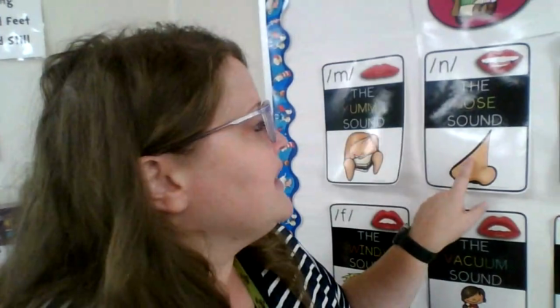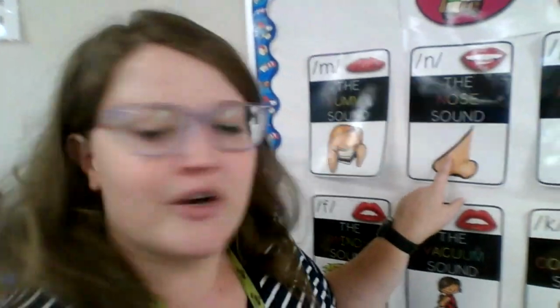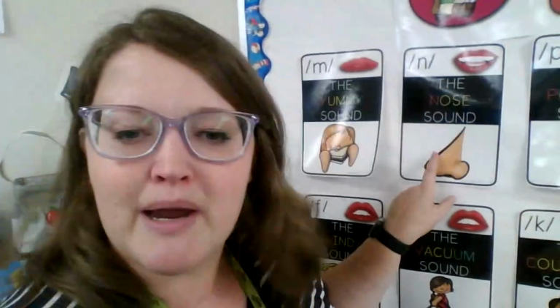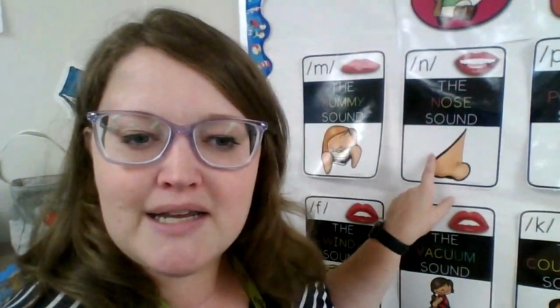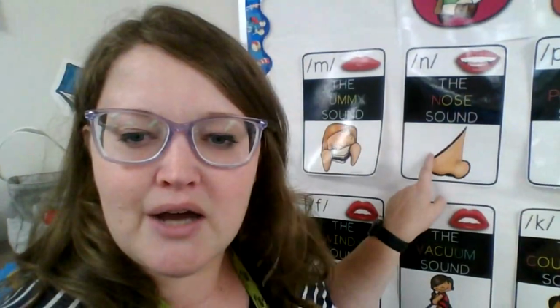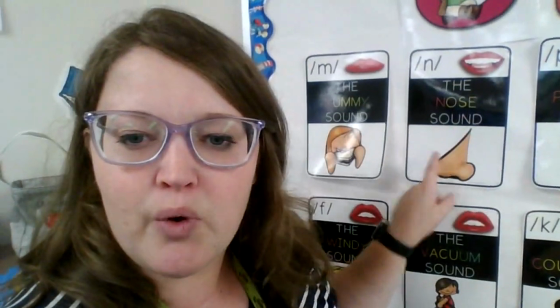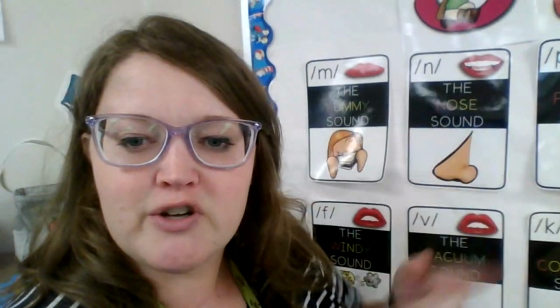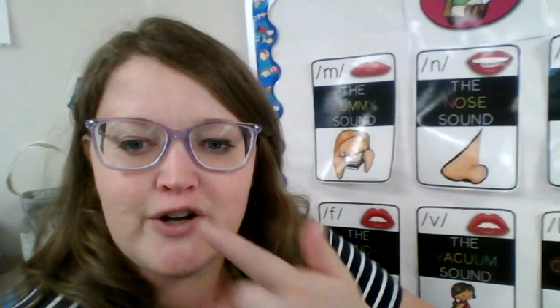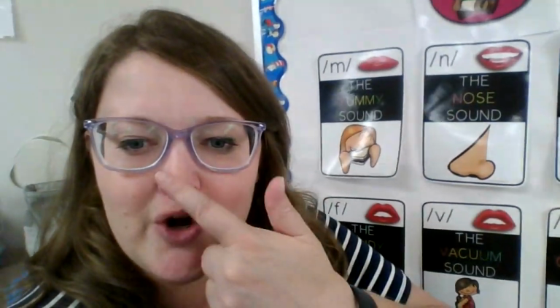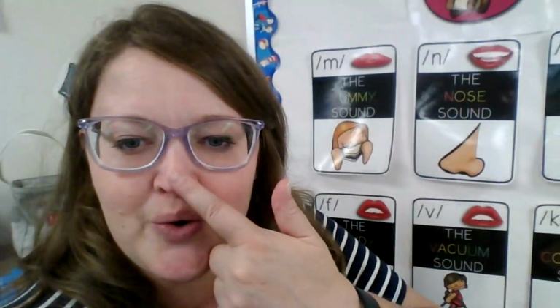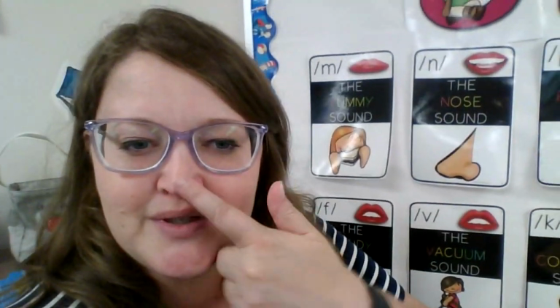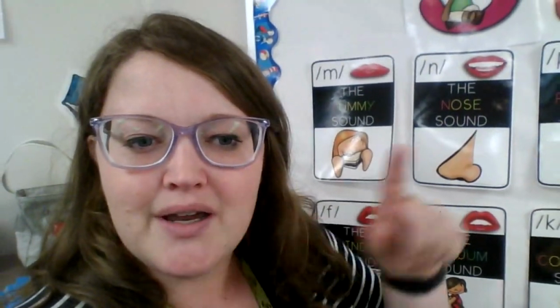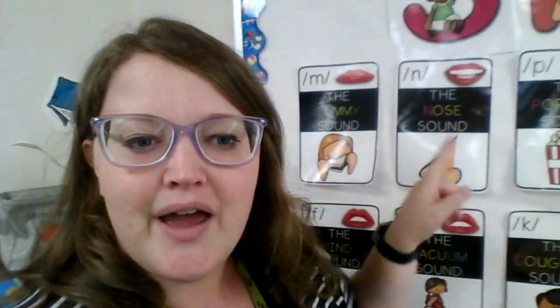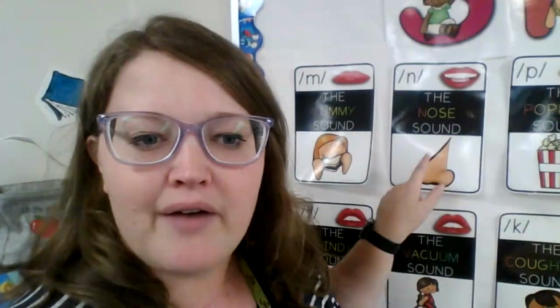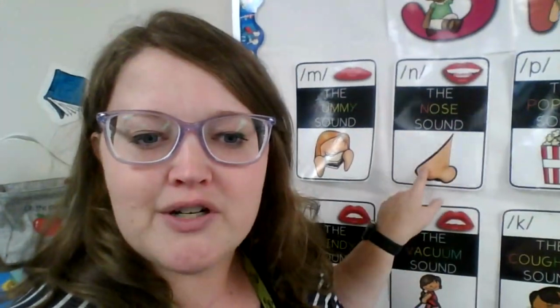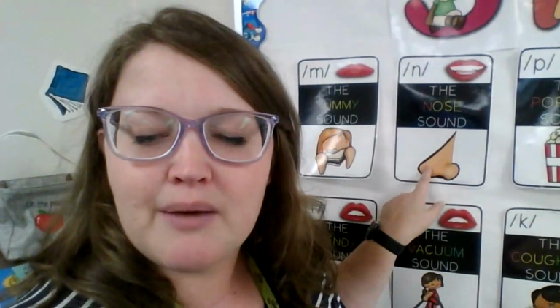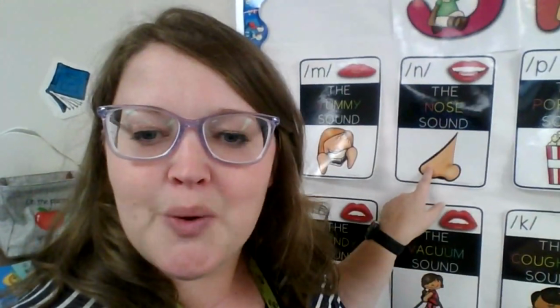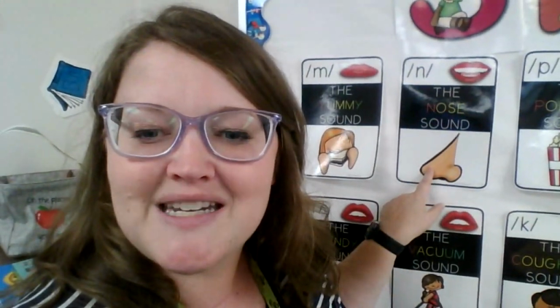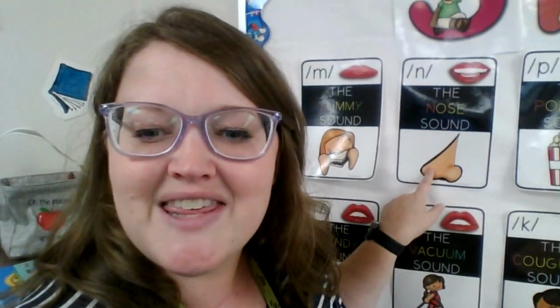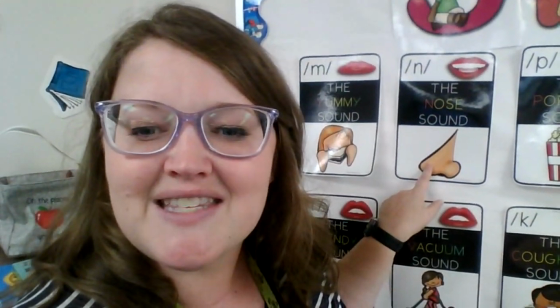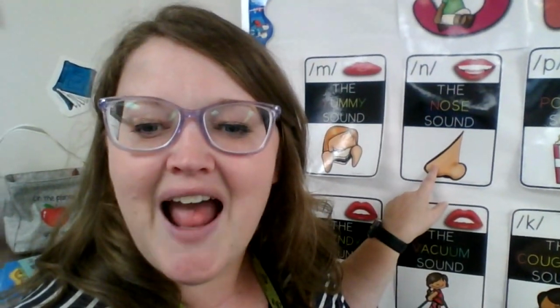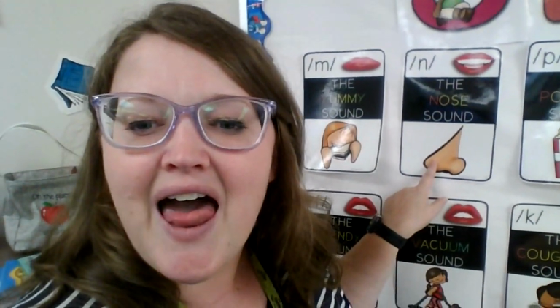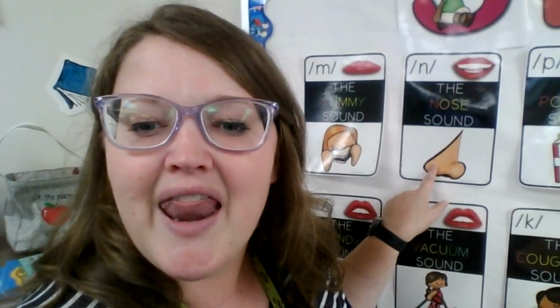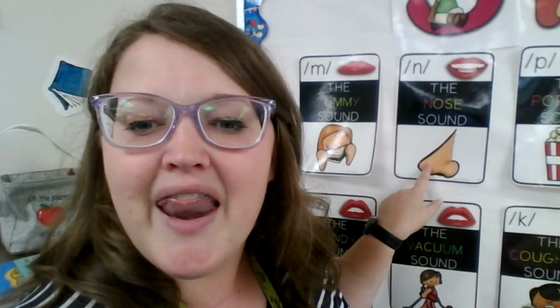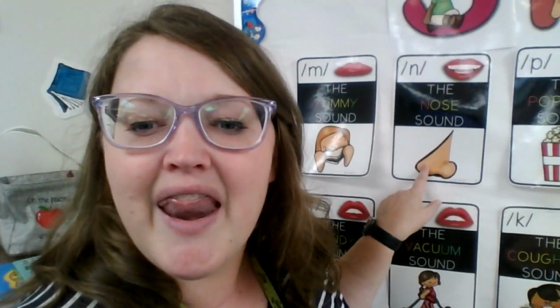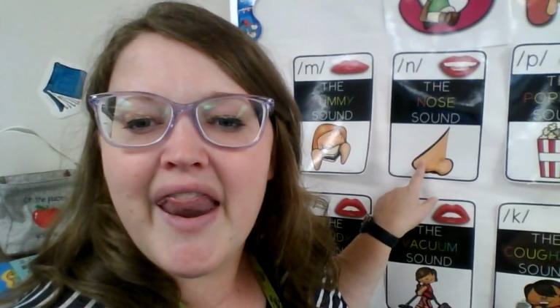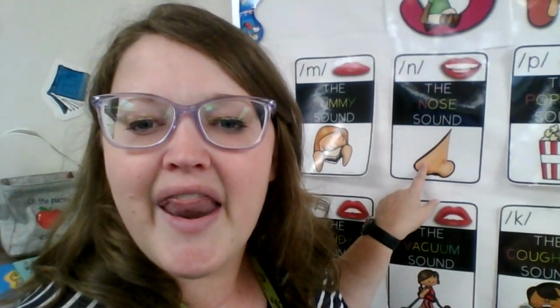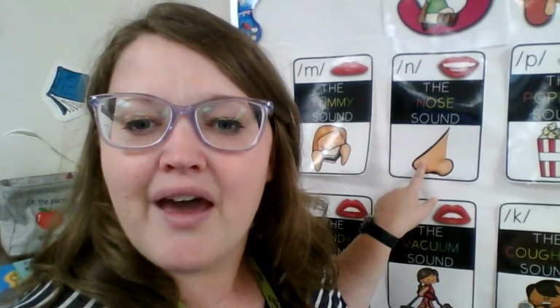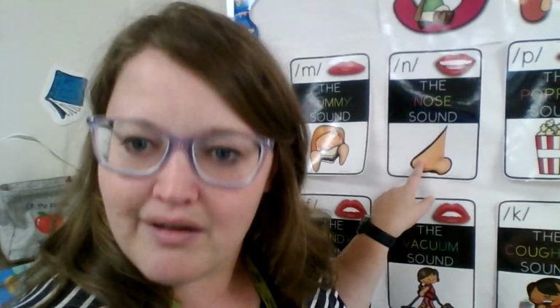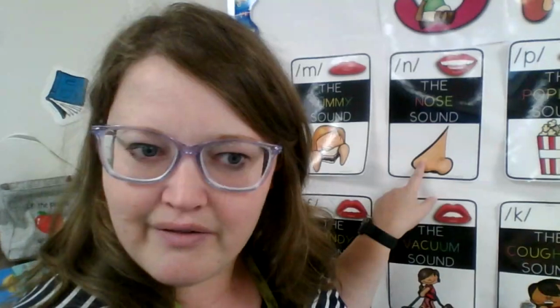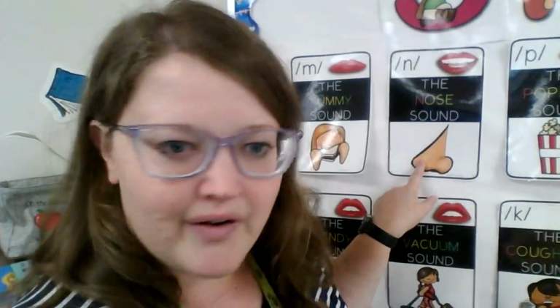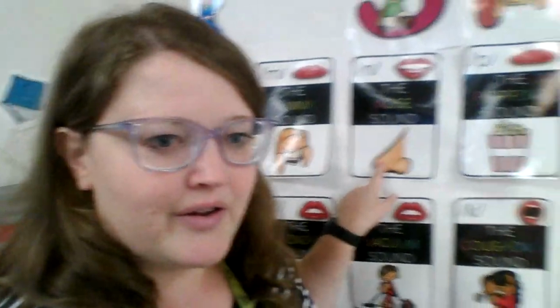Here's my next sound. We're going to find our nose, have our tongue up to our teeth and say mmm. Very good.